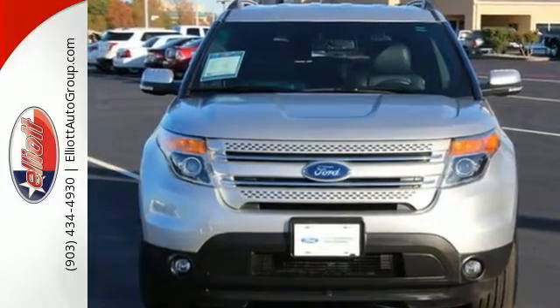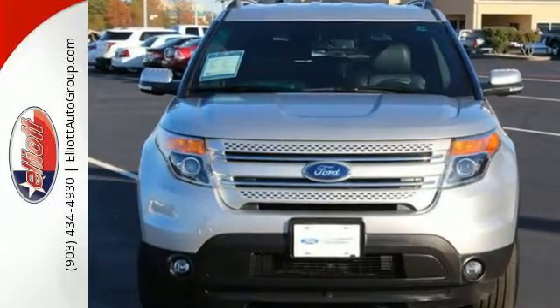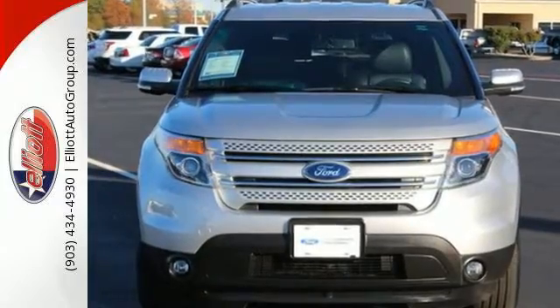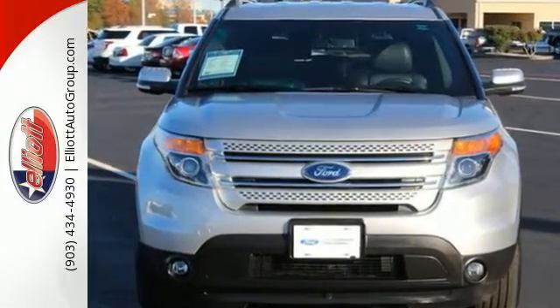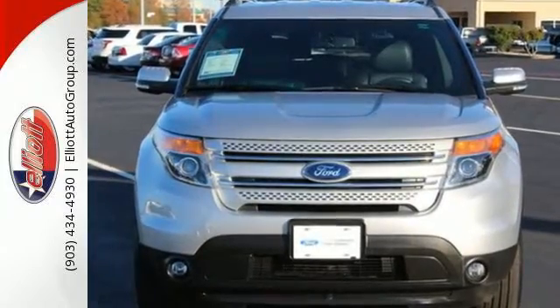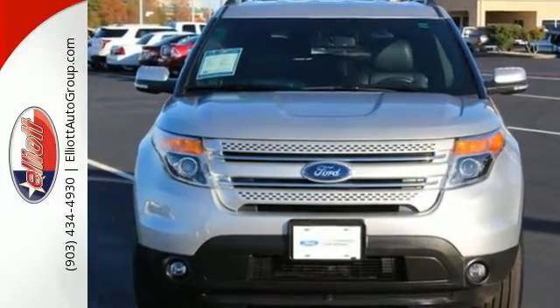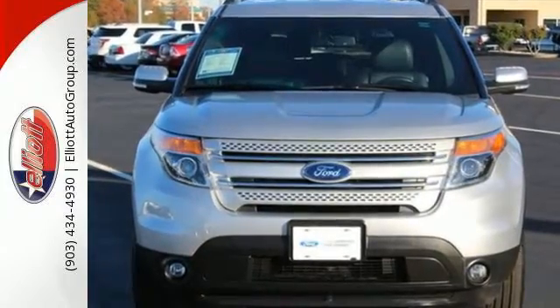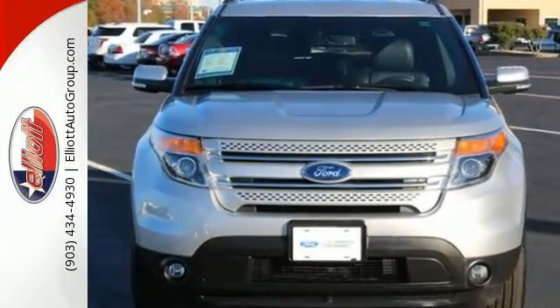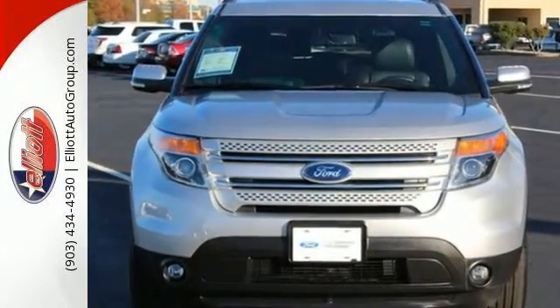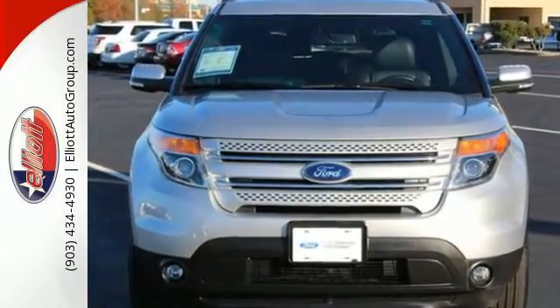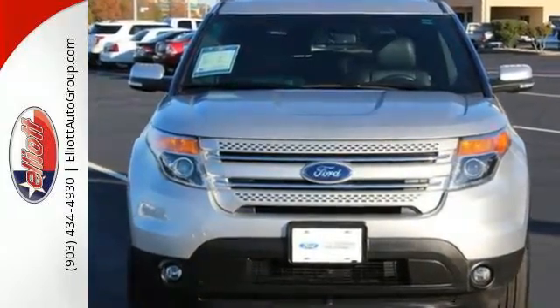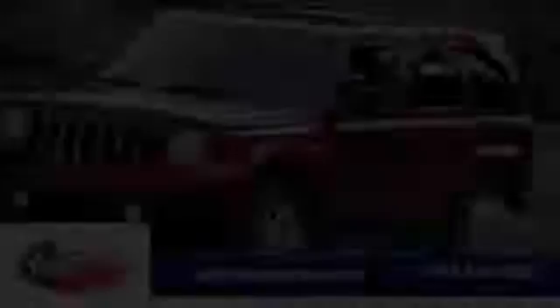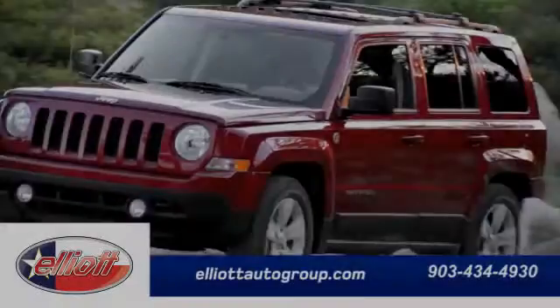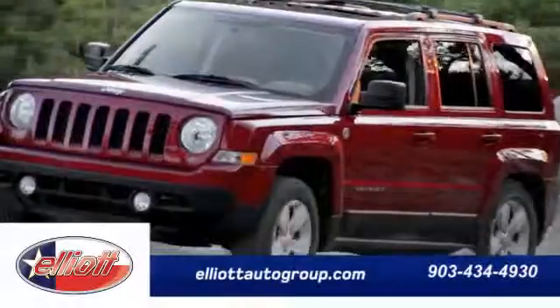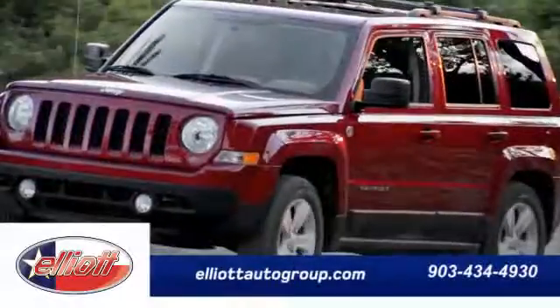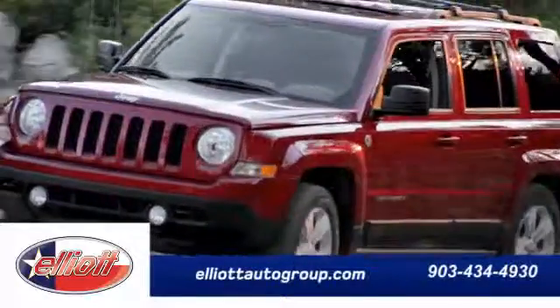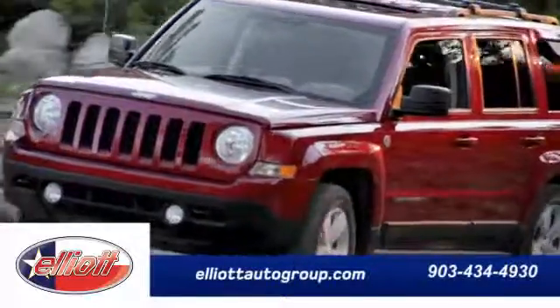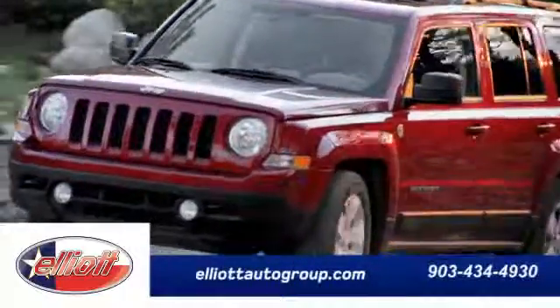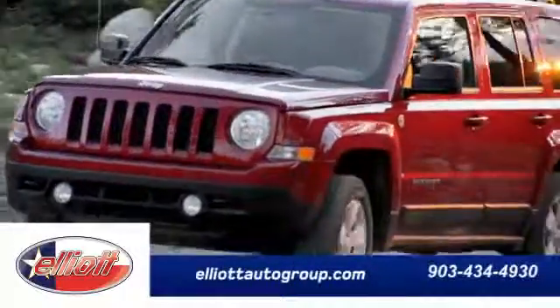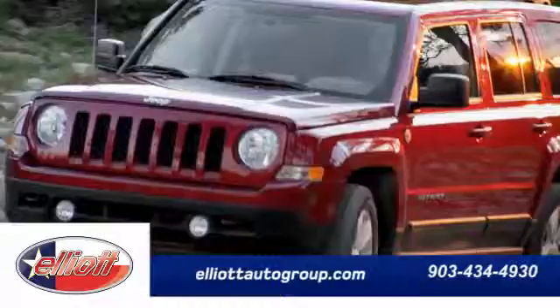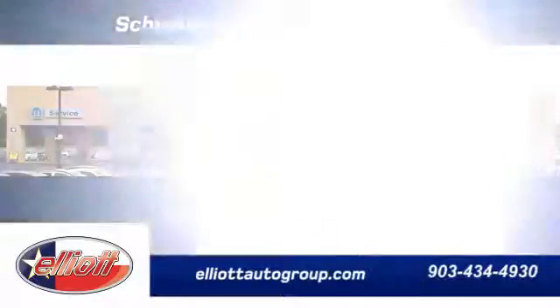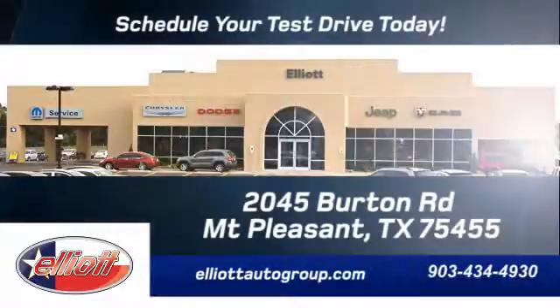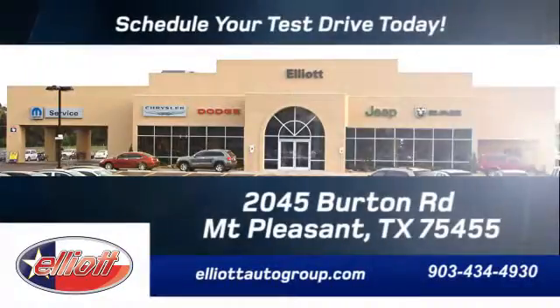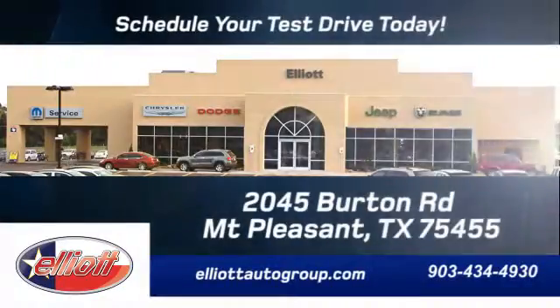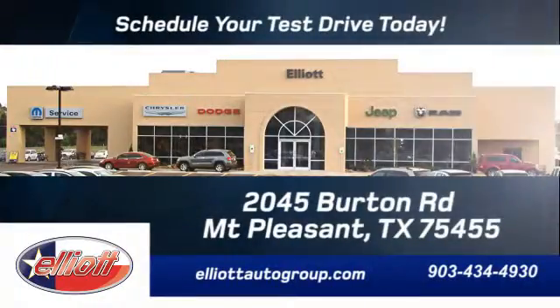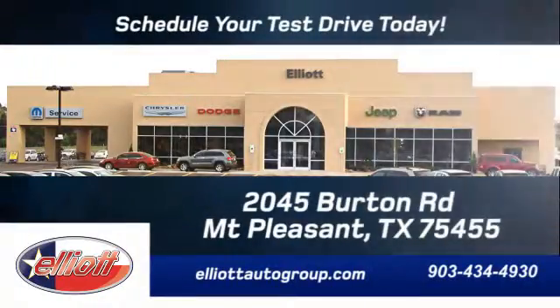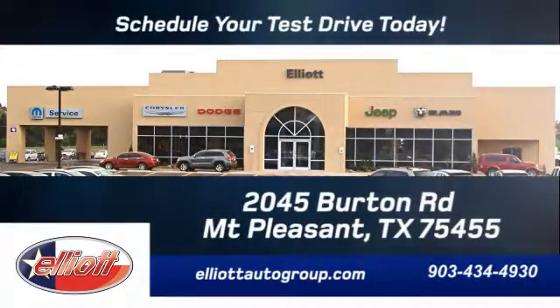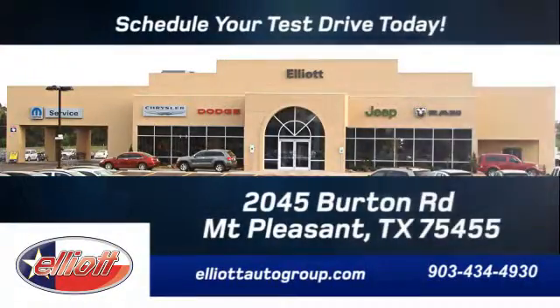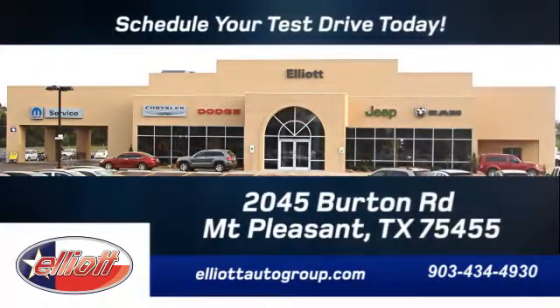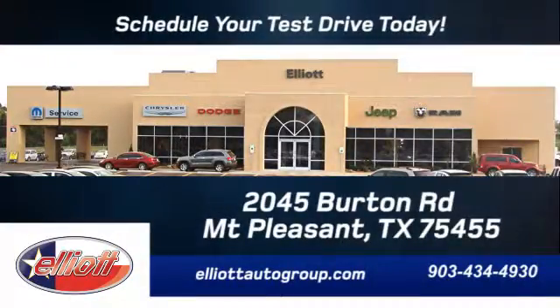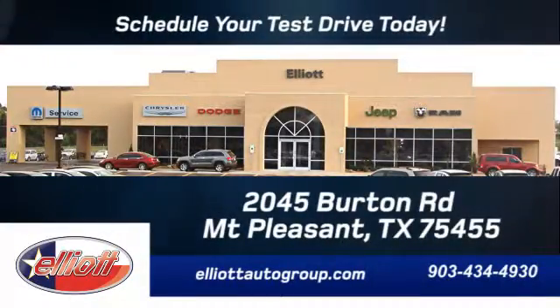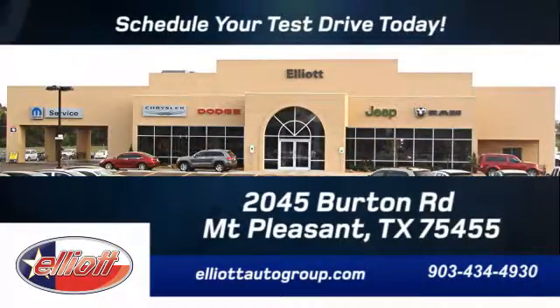Come see us today. Schedule your test drive today. We're located just off I-30 on Burton Road in Mount Pleasant.